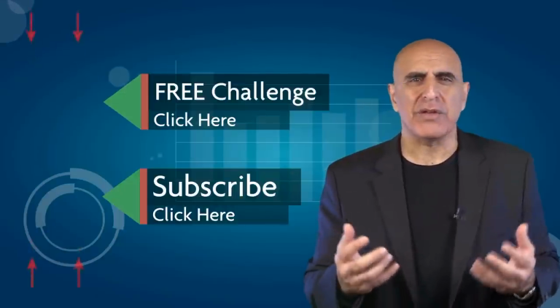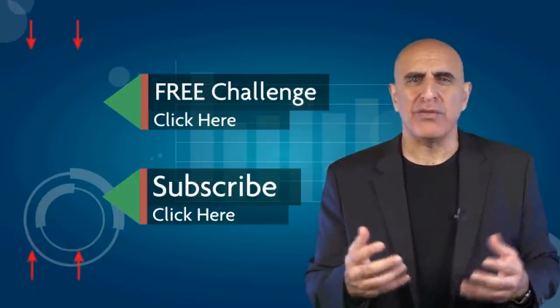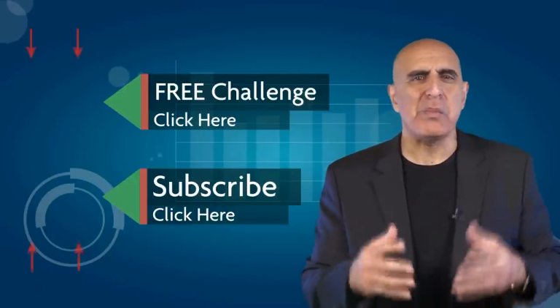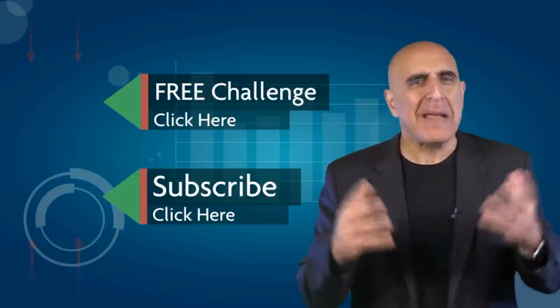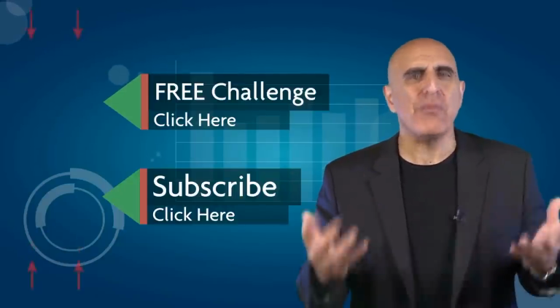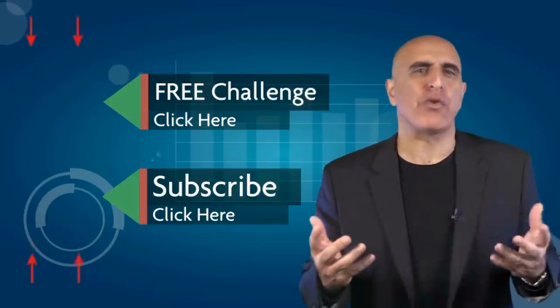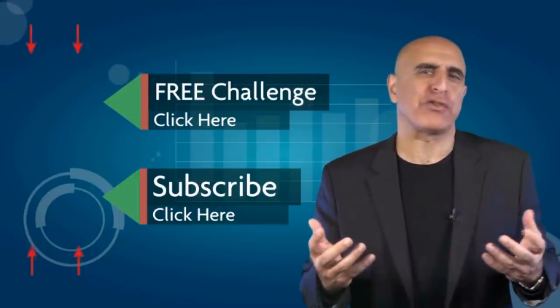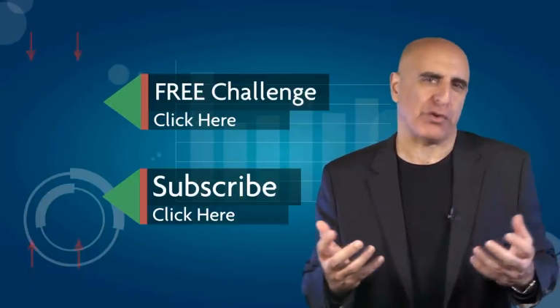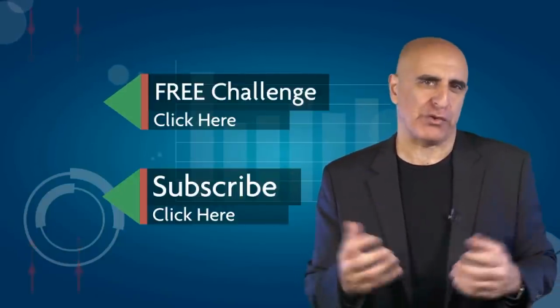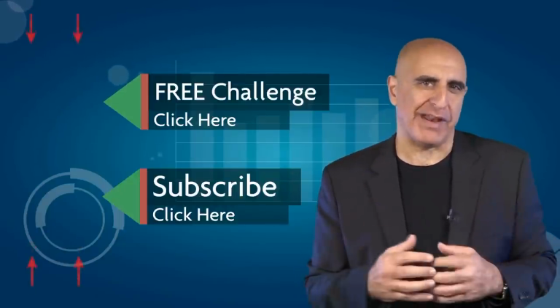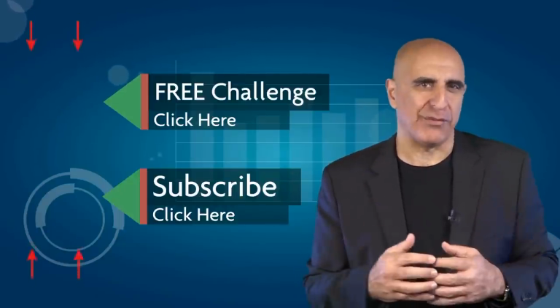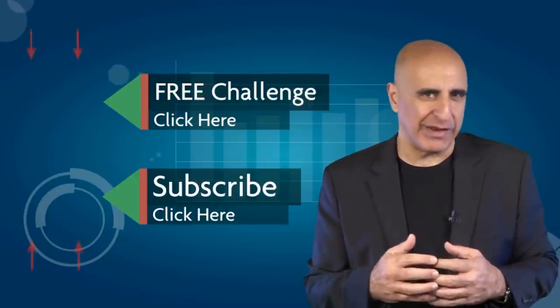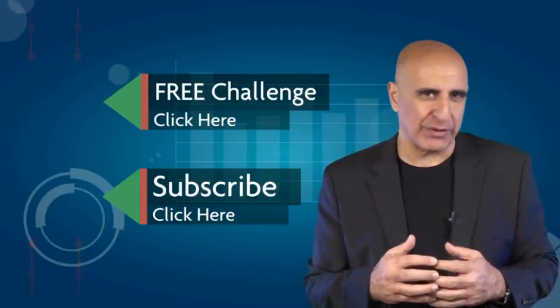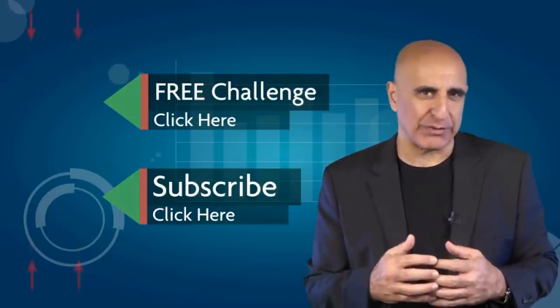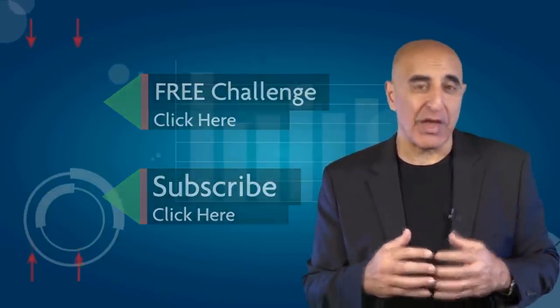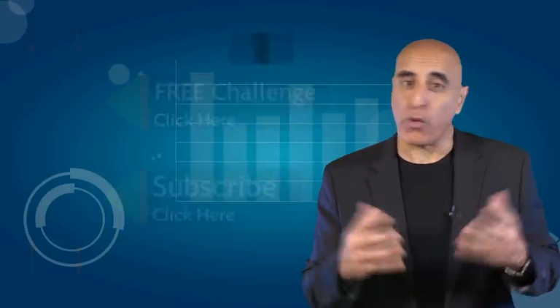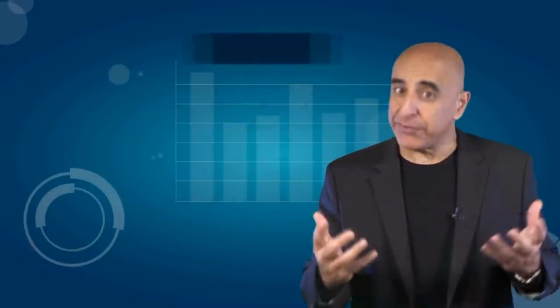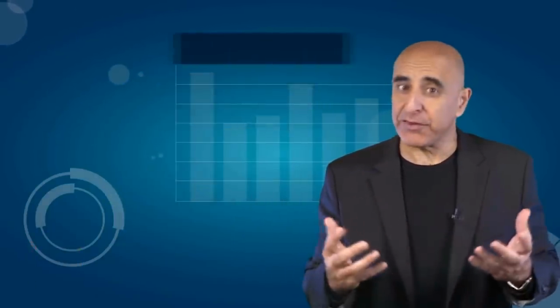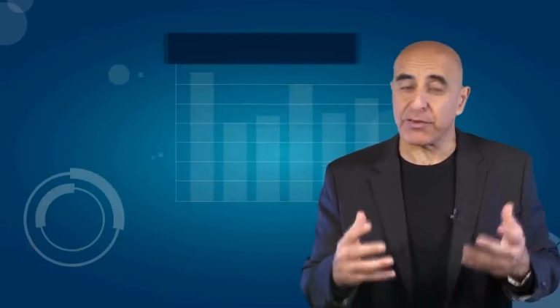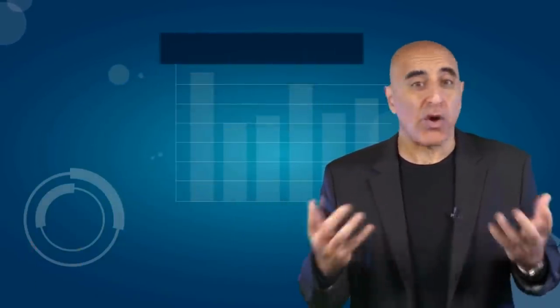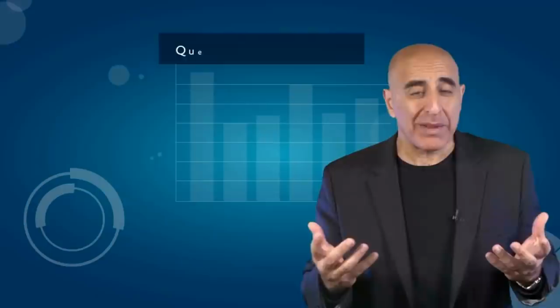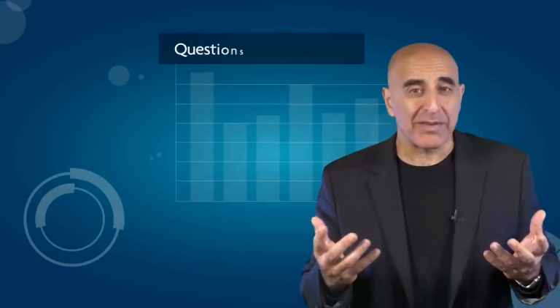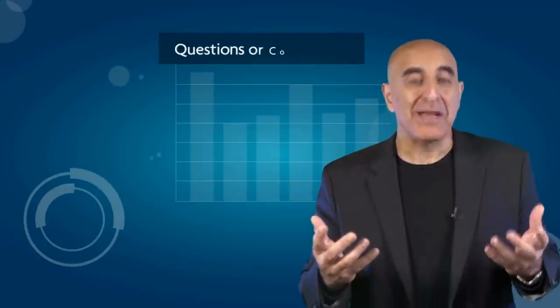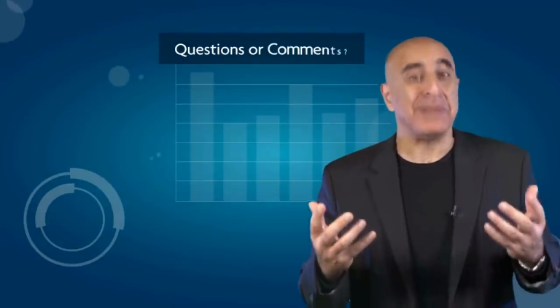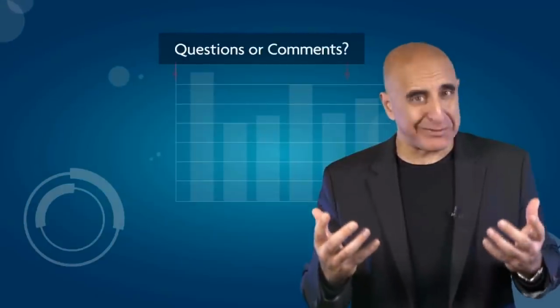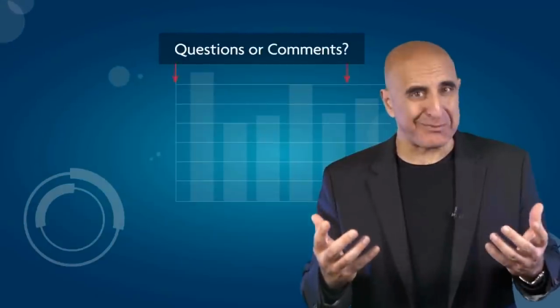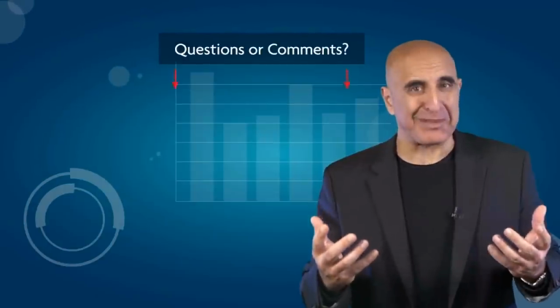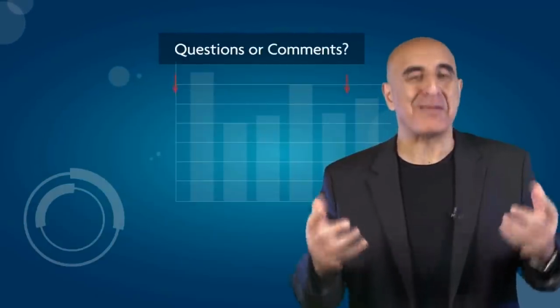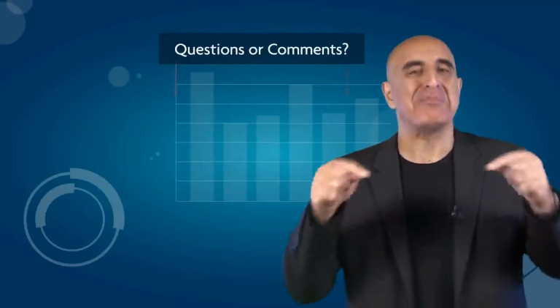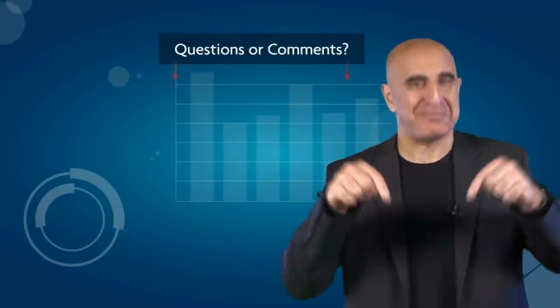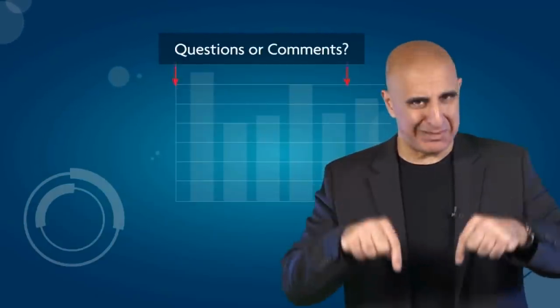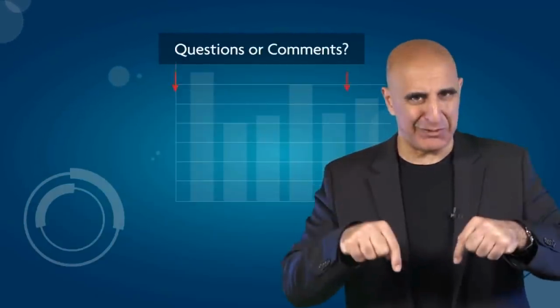You can view many more stock trading videos. Questions or comments, please submit them below.